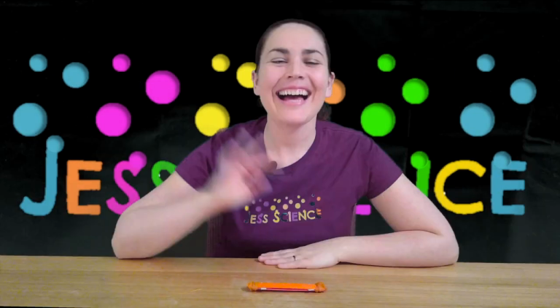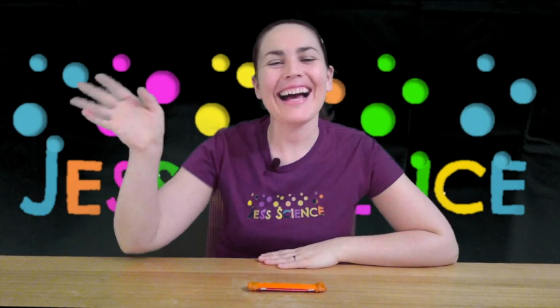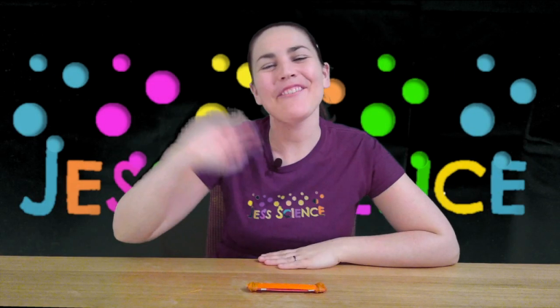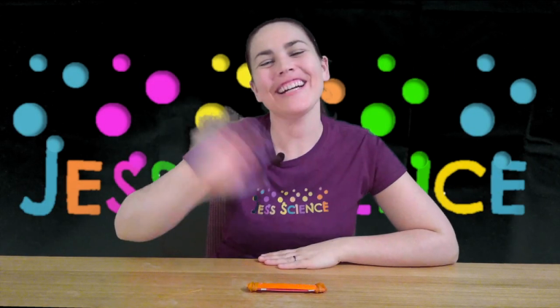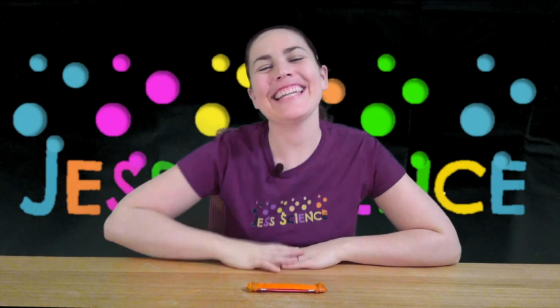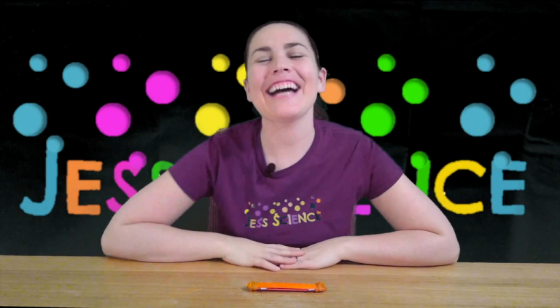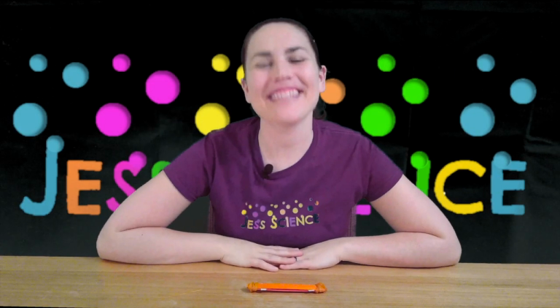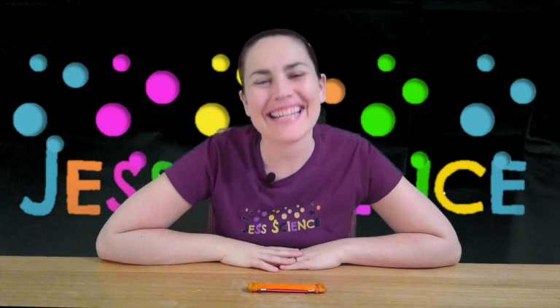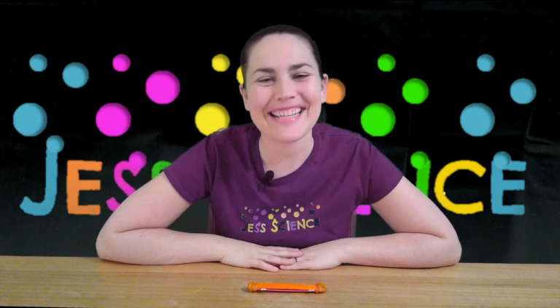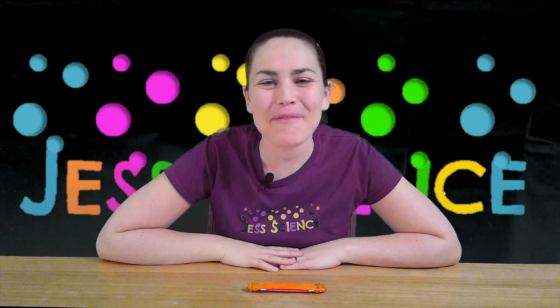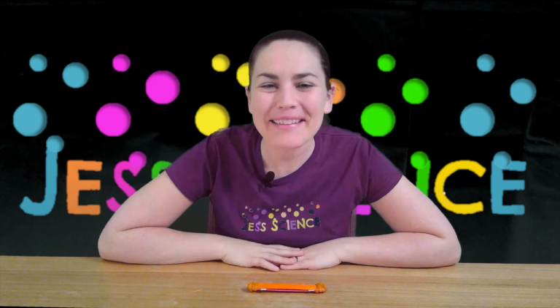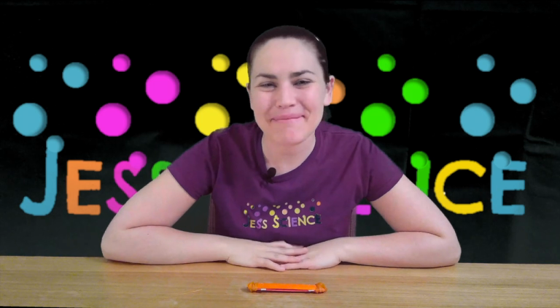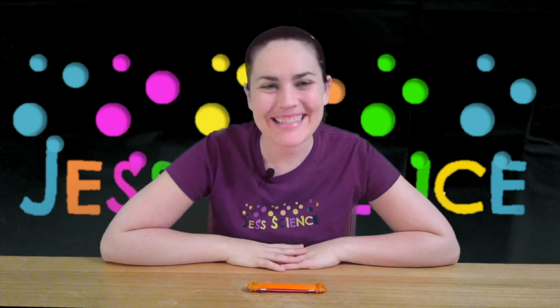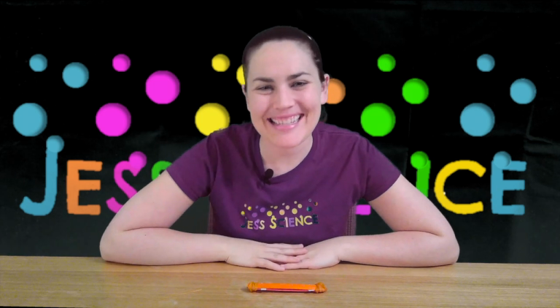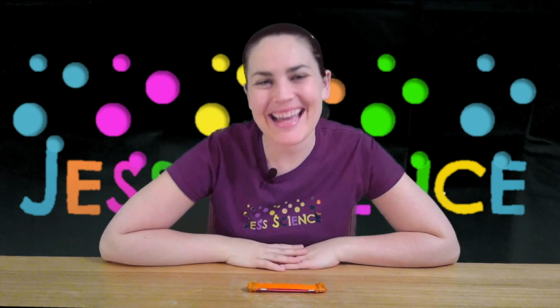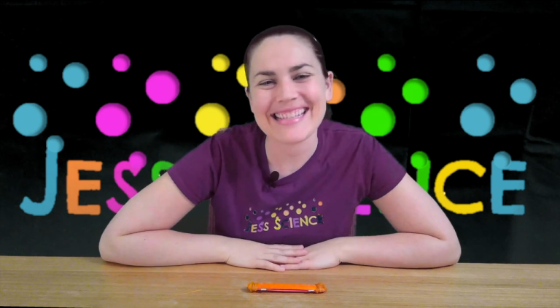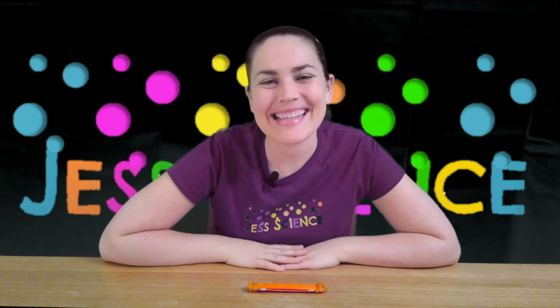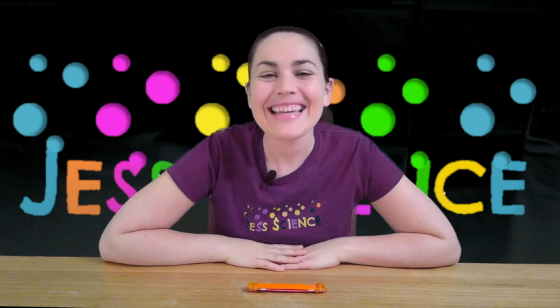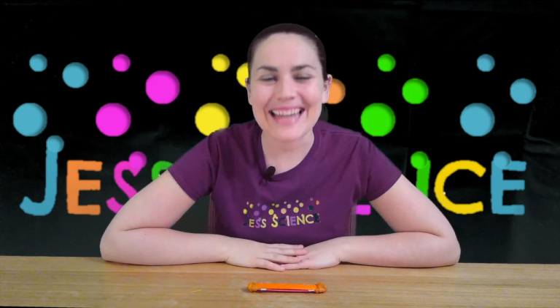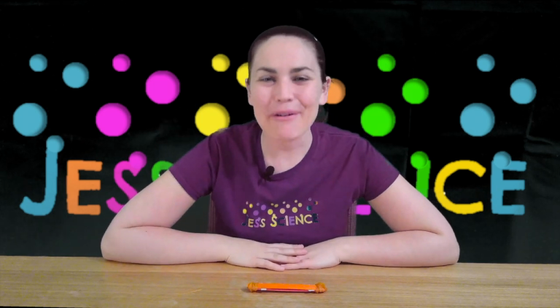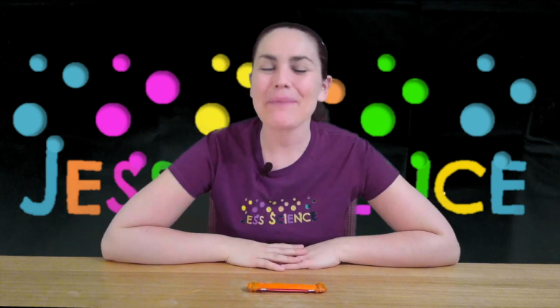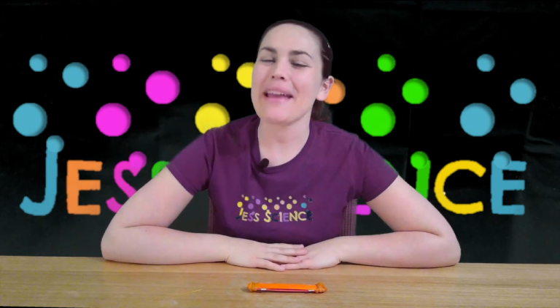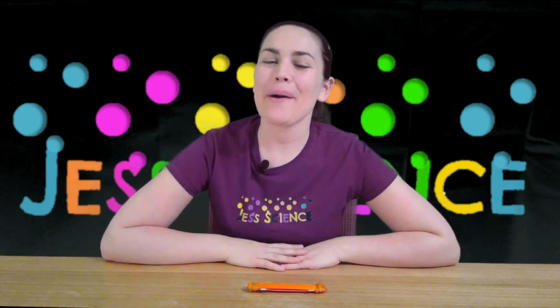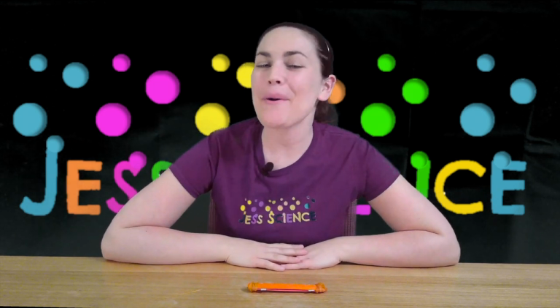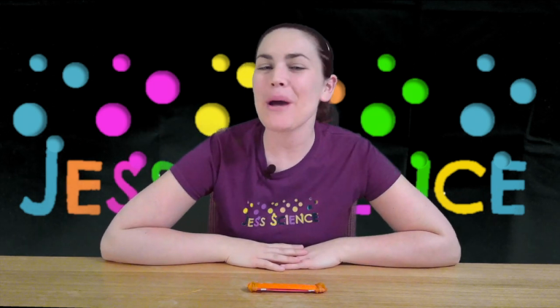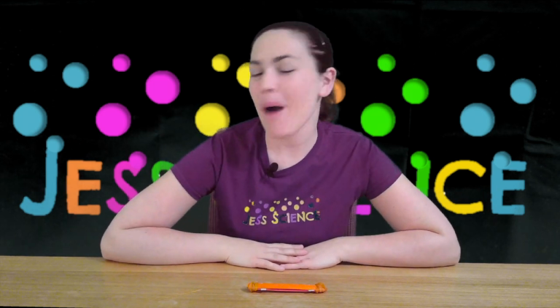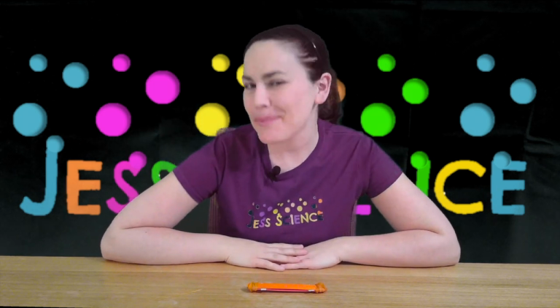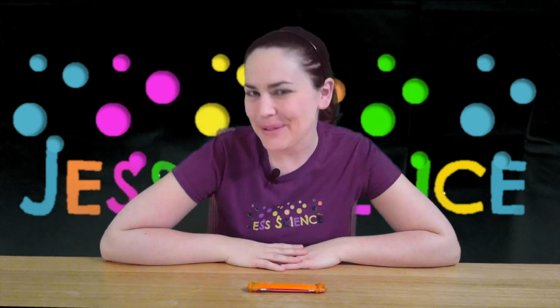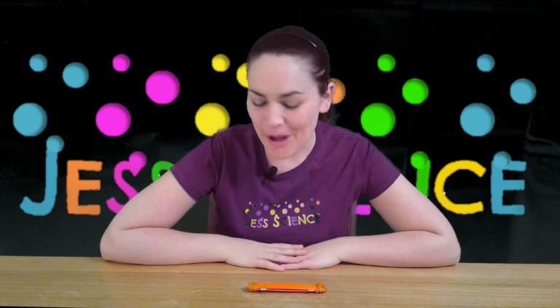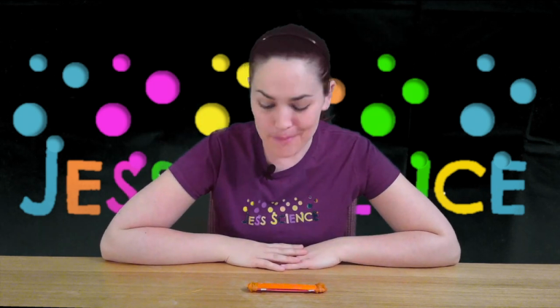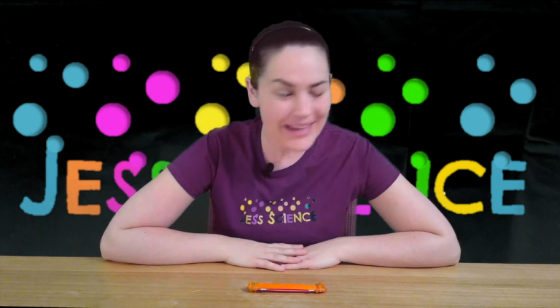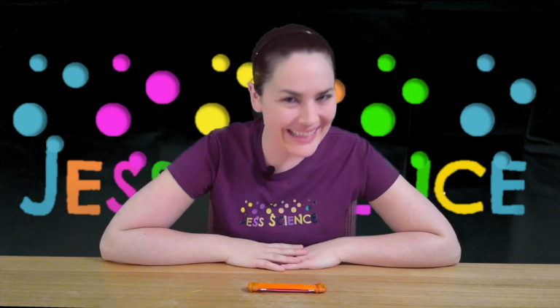Hi everyone, I'm Jess and welcome to Jess Science. Today we're going to make our own popsicle harmonica.